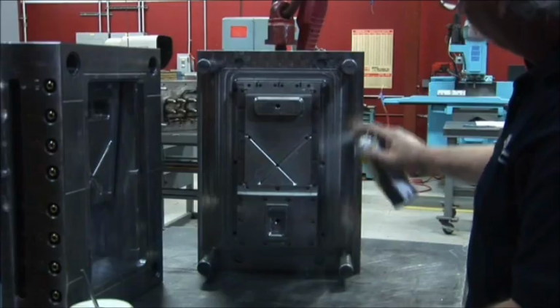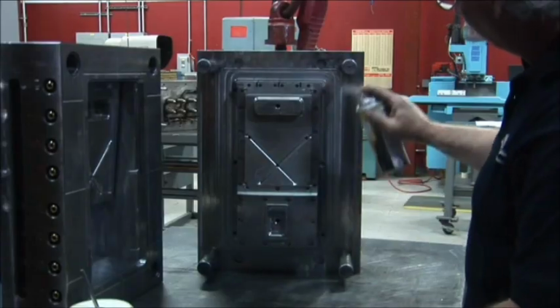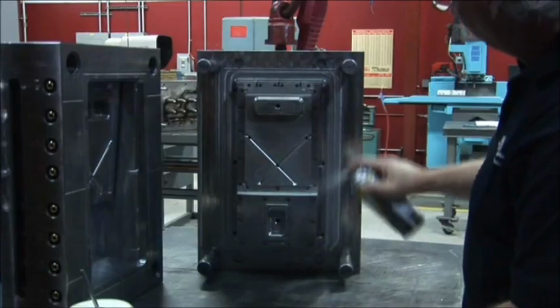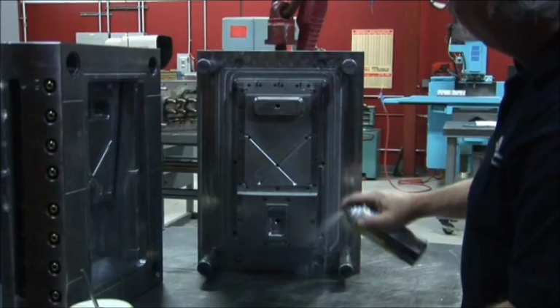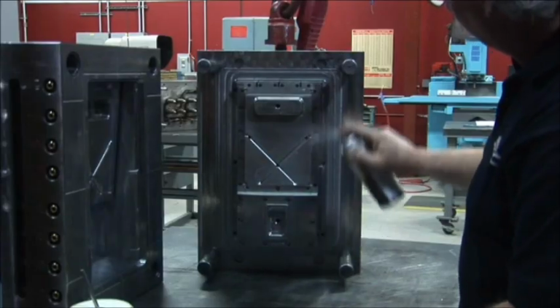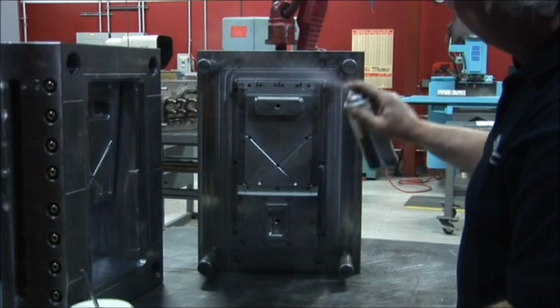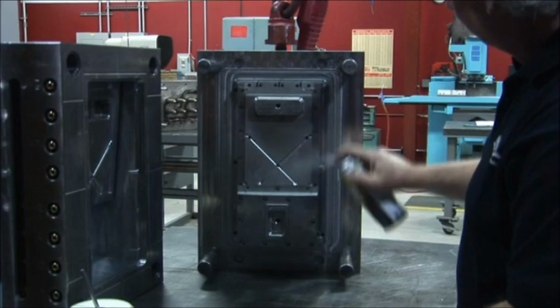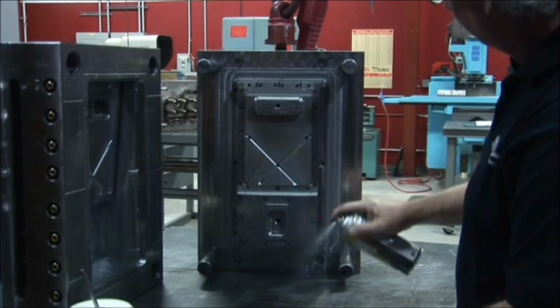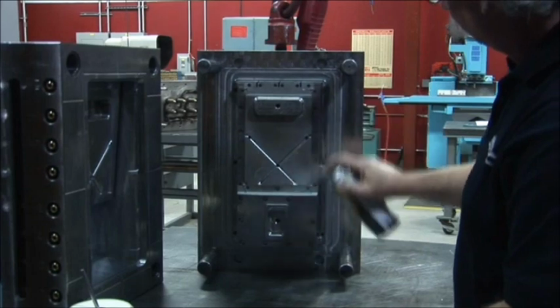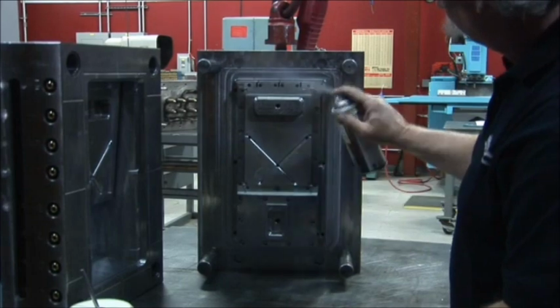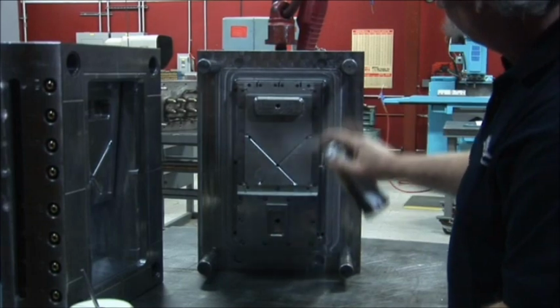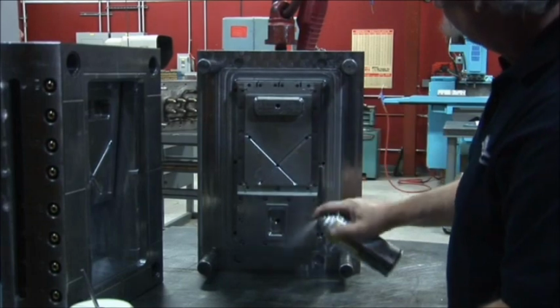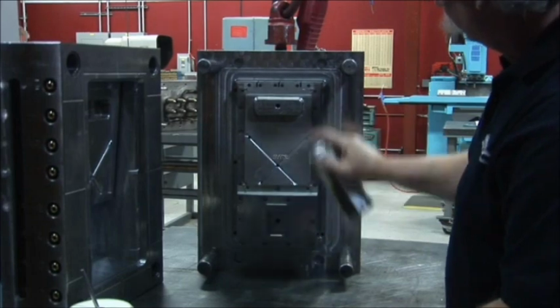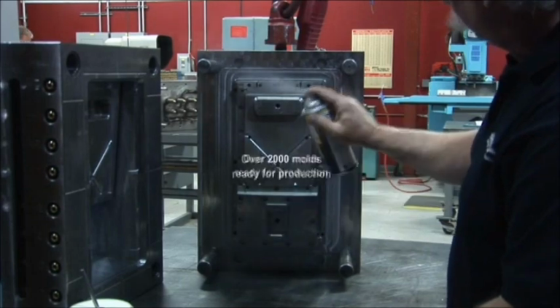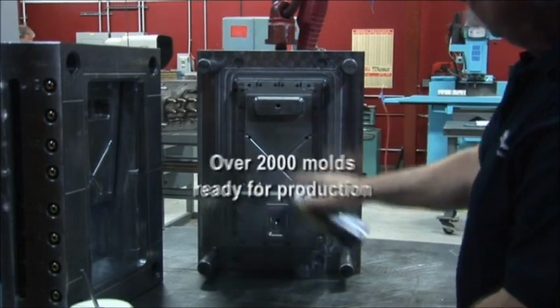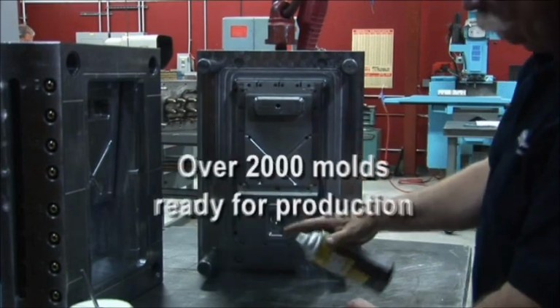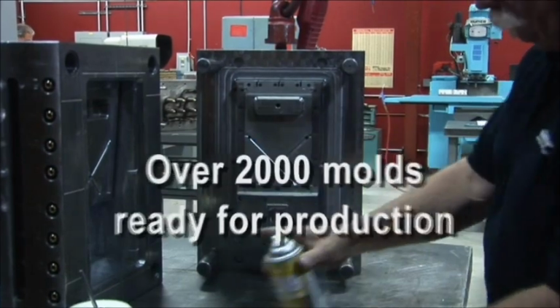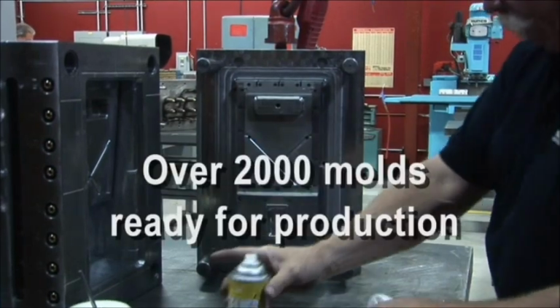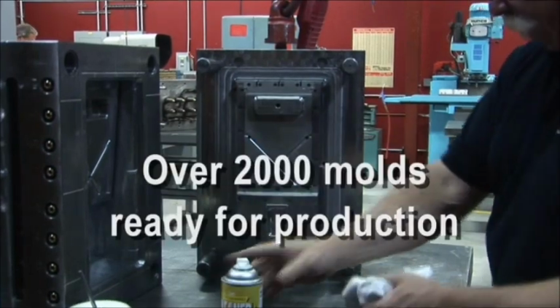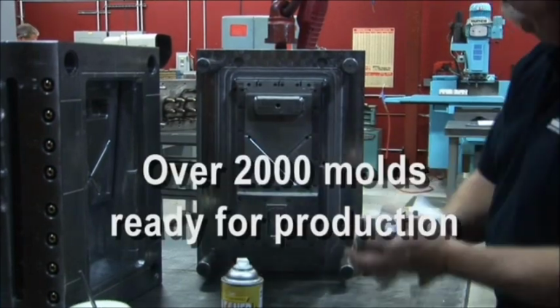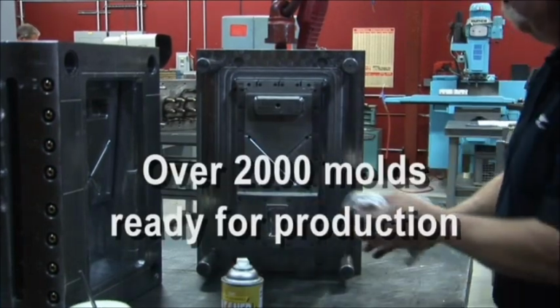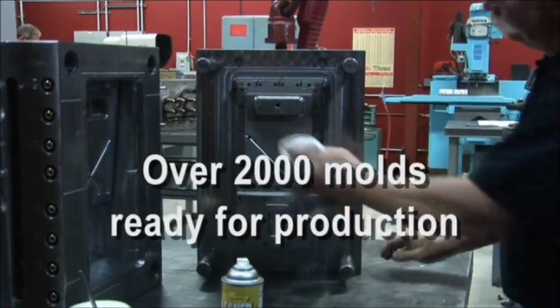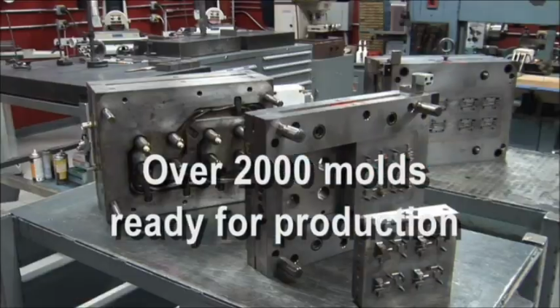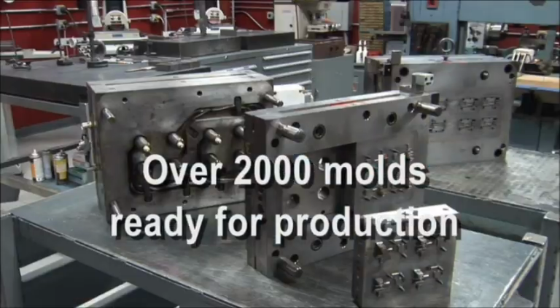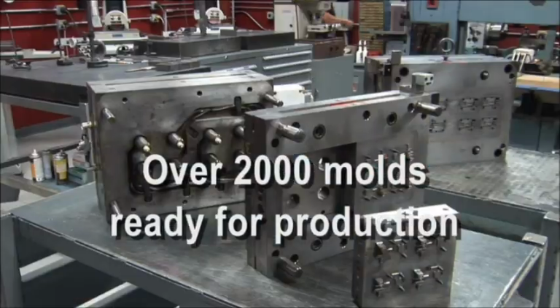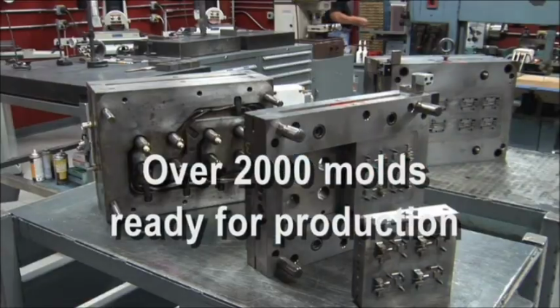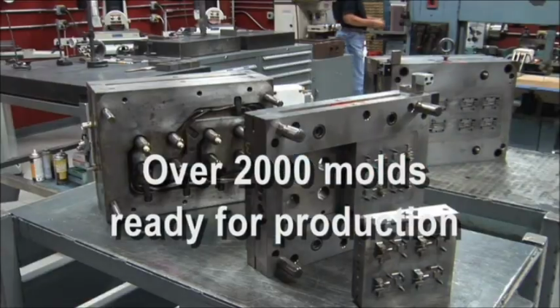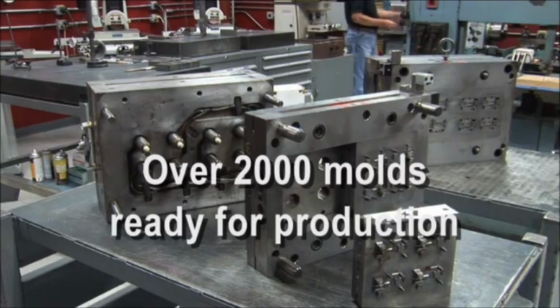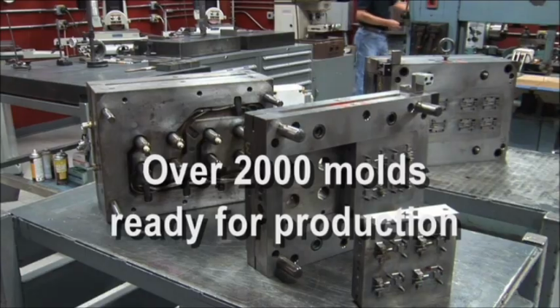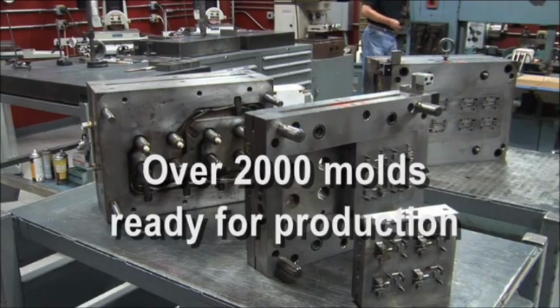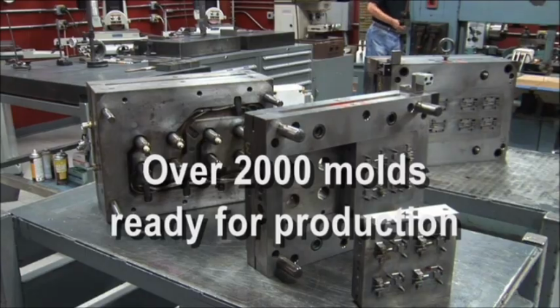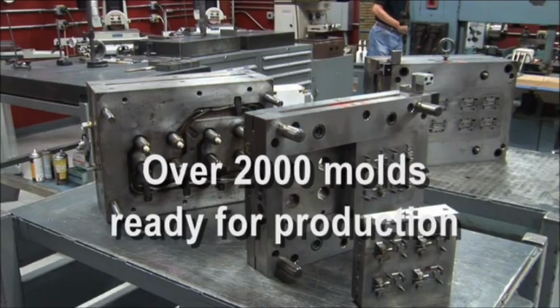A high-tech maintenance program allows staff to maintain over 2,000 molds and make sure they're ready for production when an order is placed.